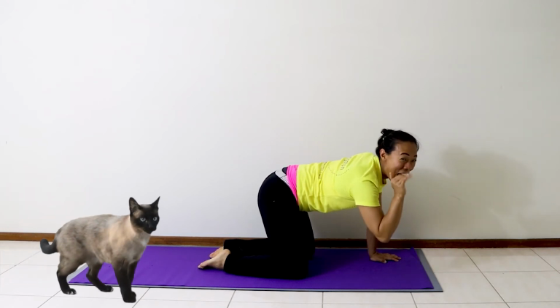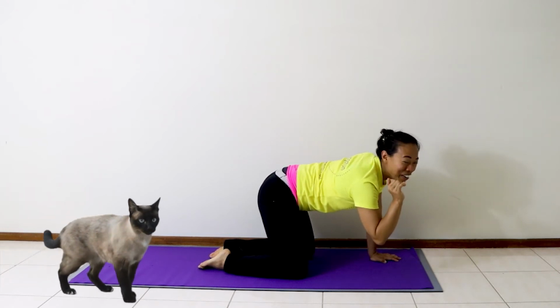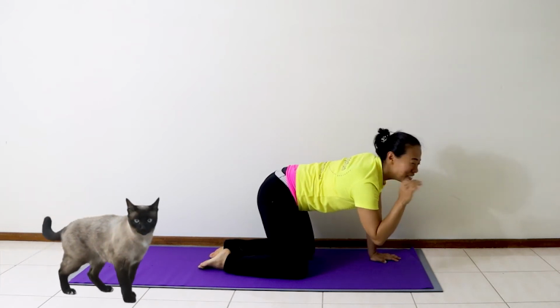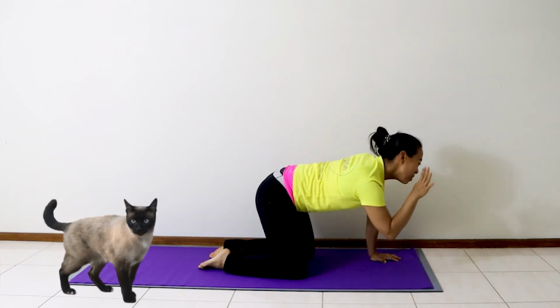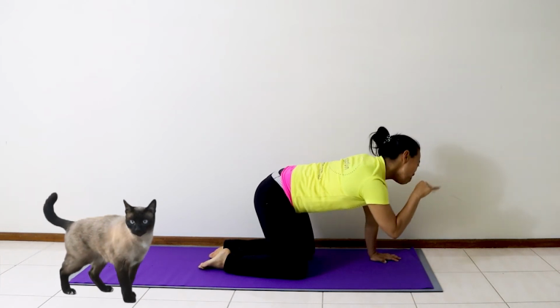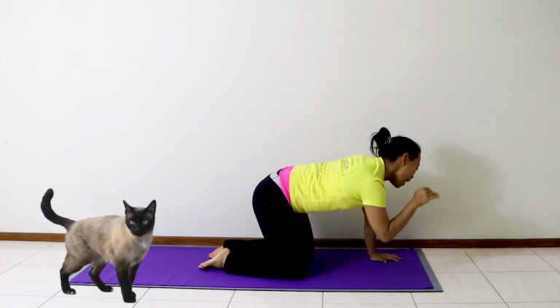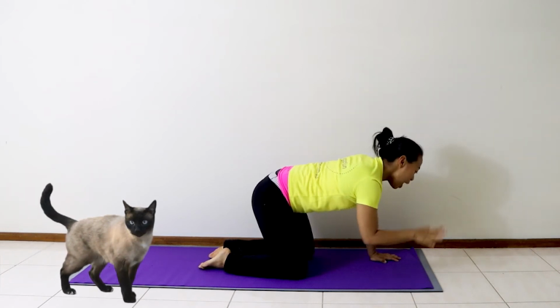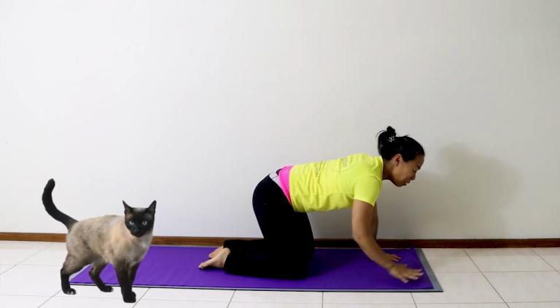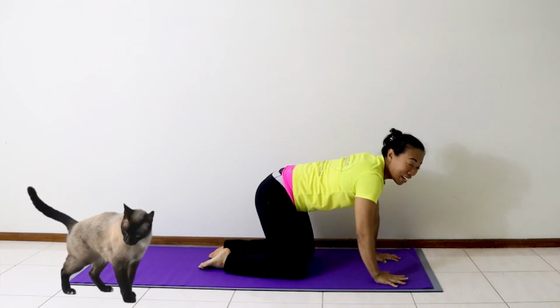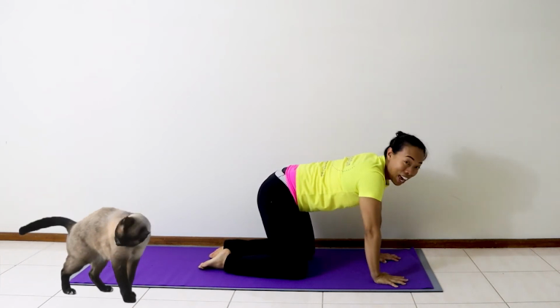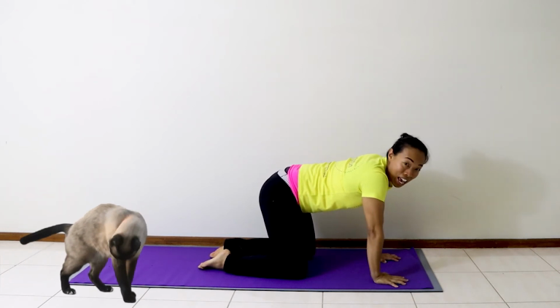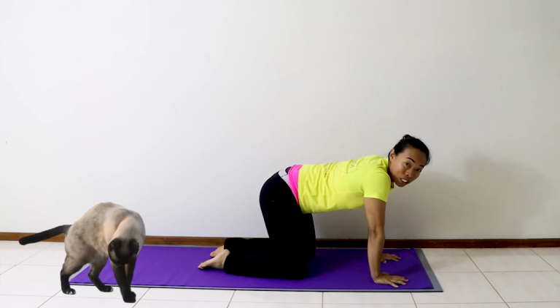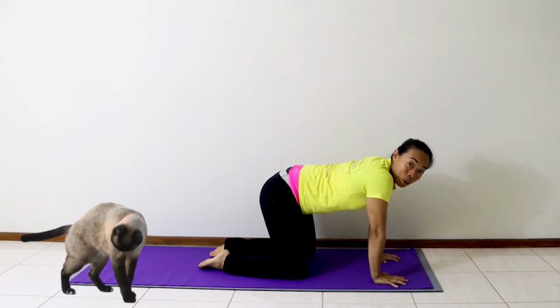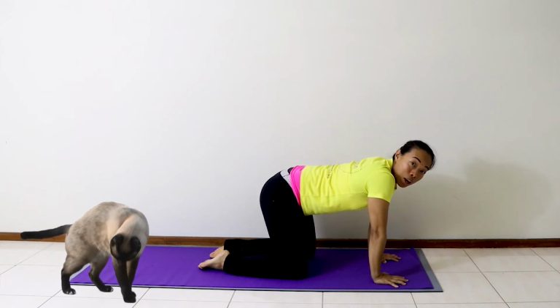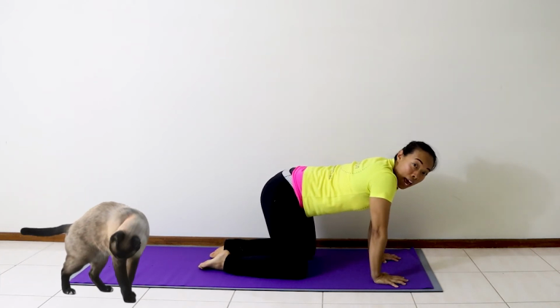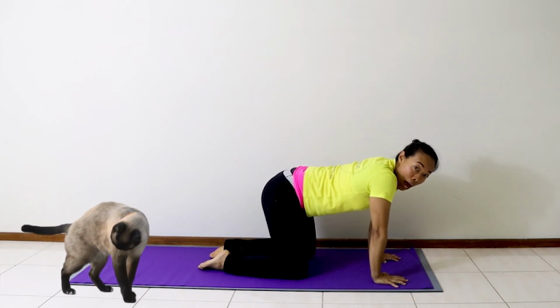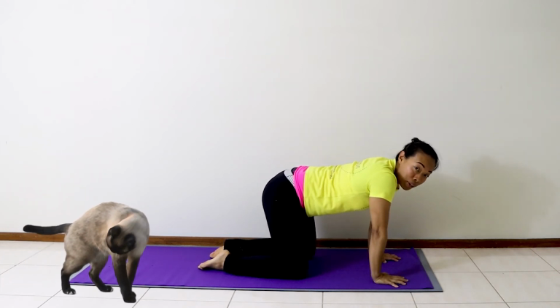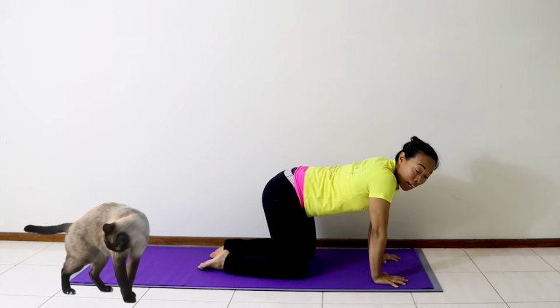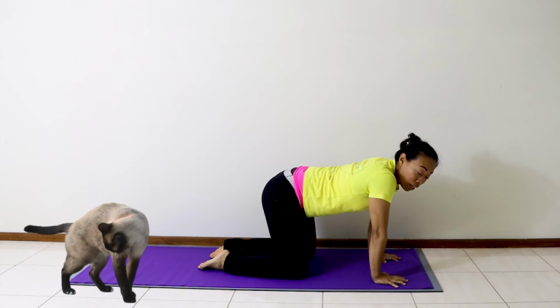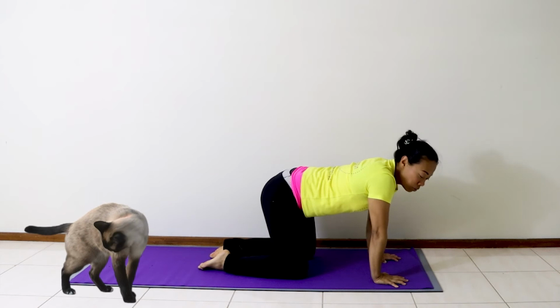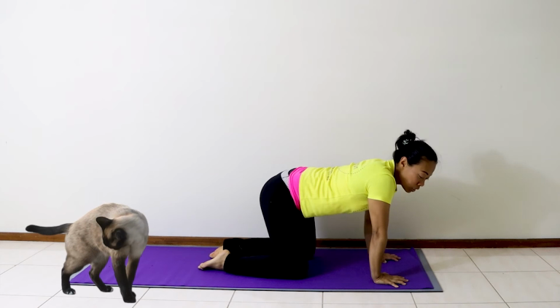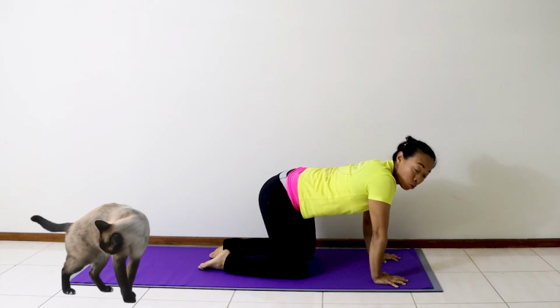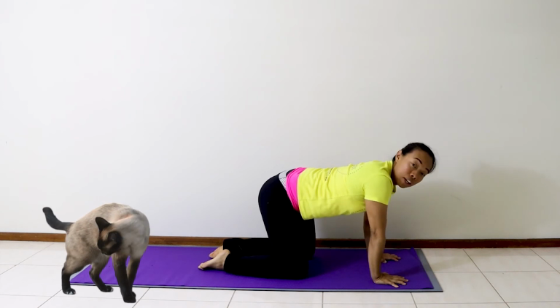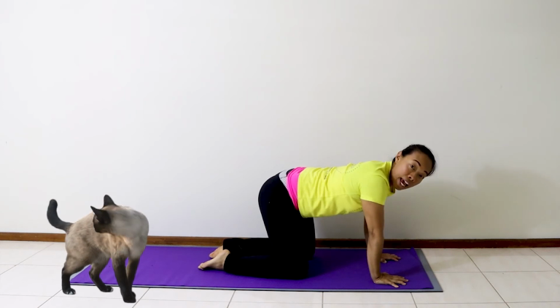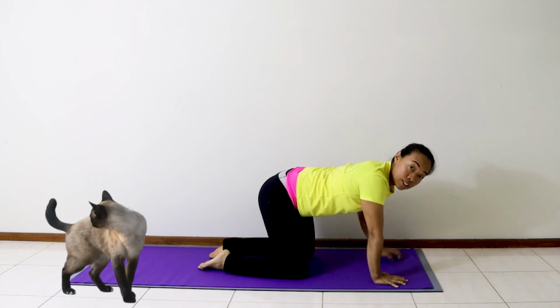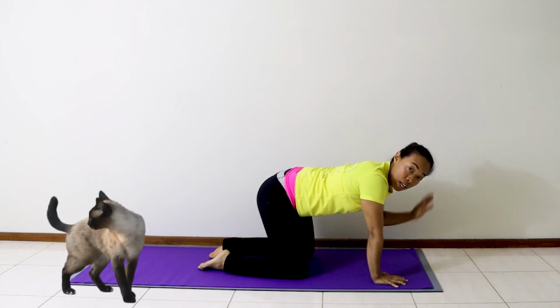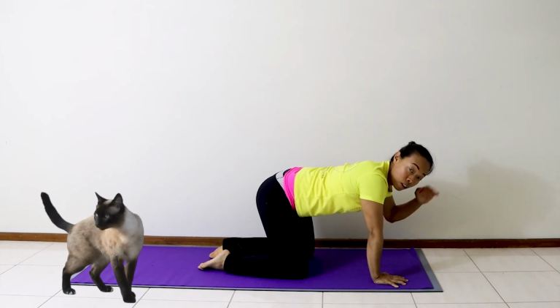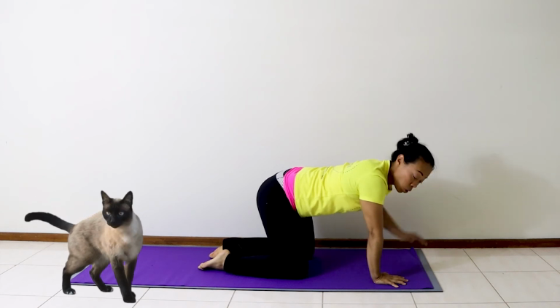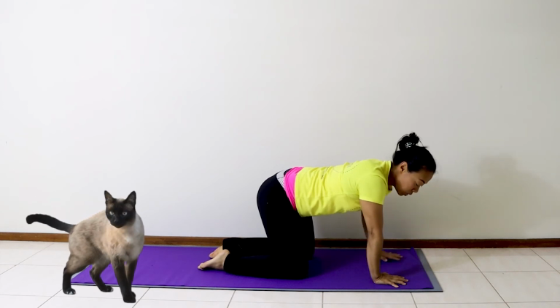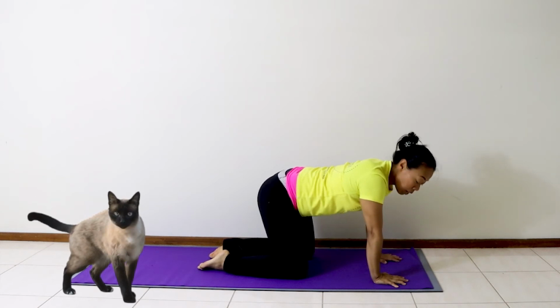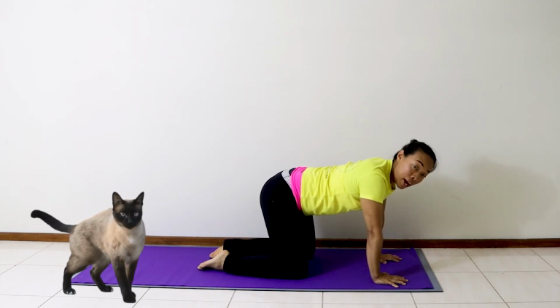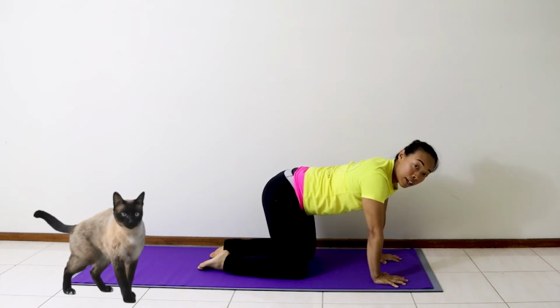Or you can be a happy cat. Meow, meow. Happy cat helps us to relax our shoulders and our back.